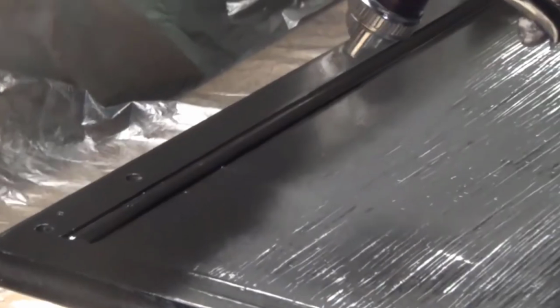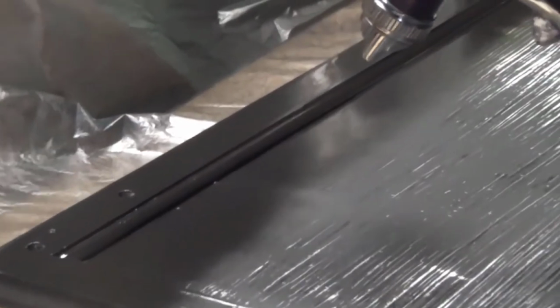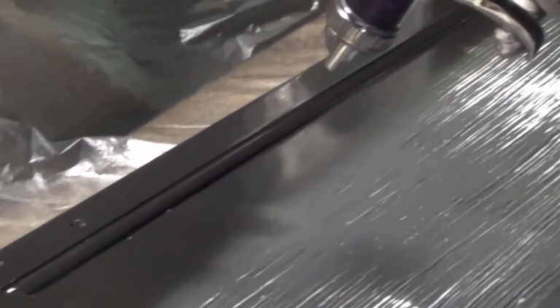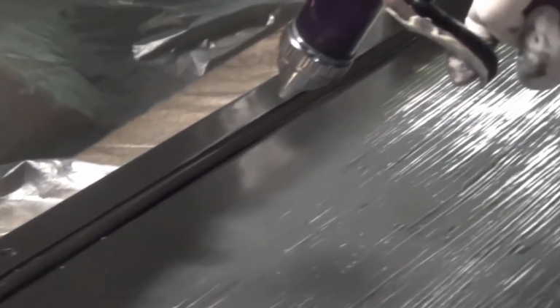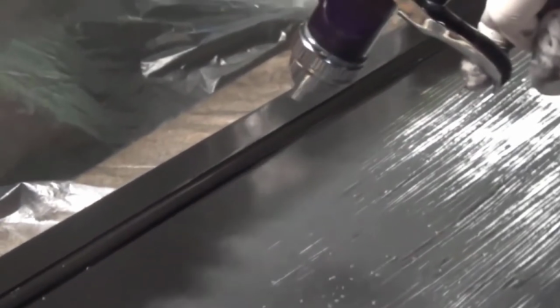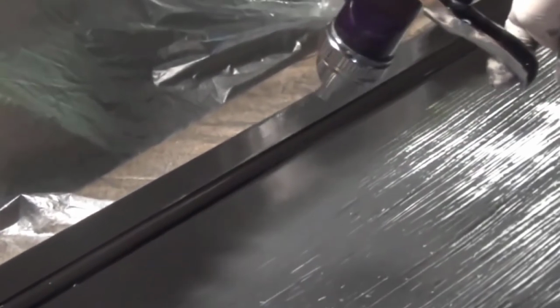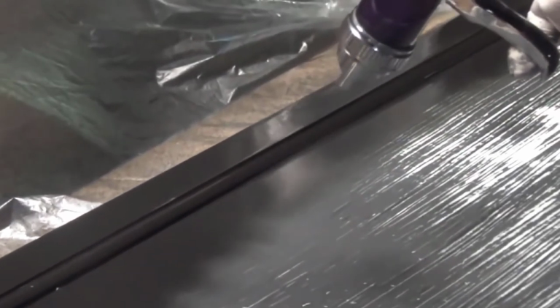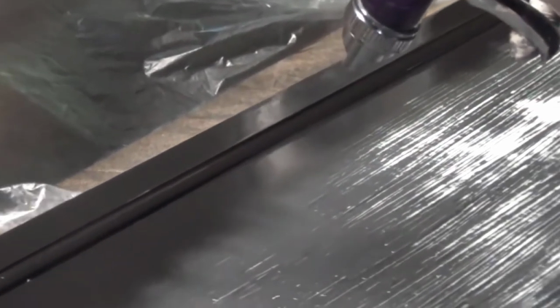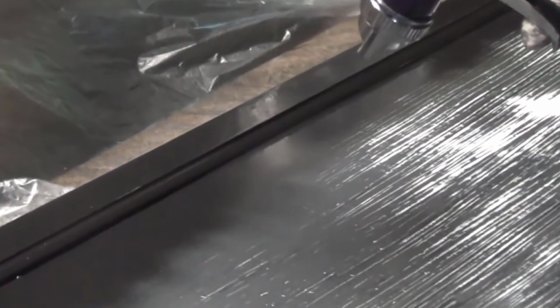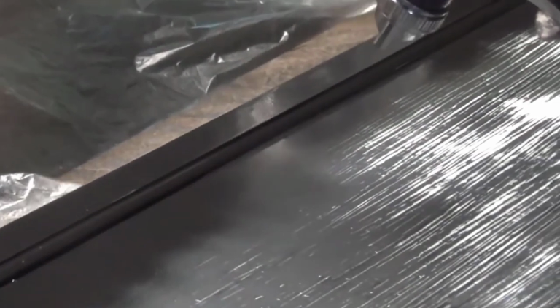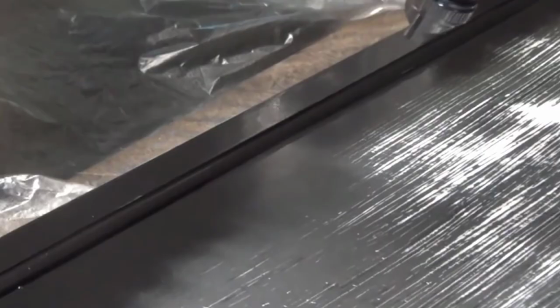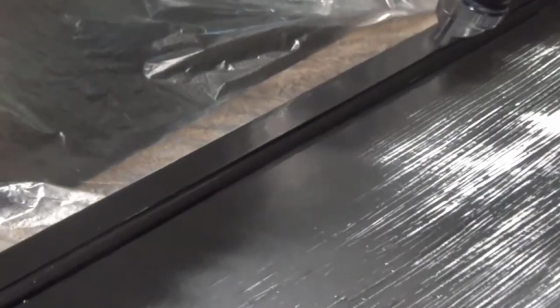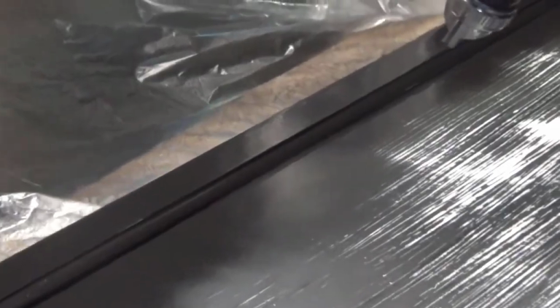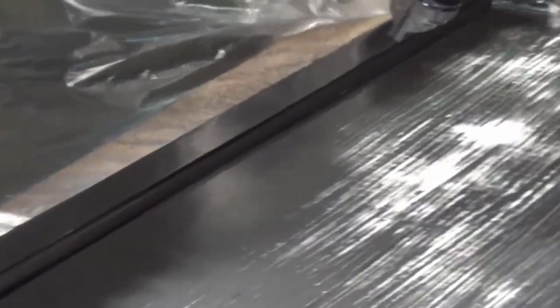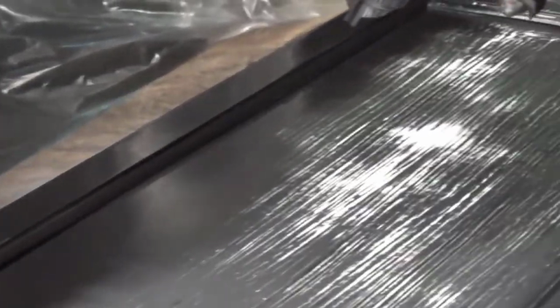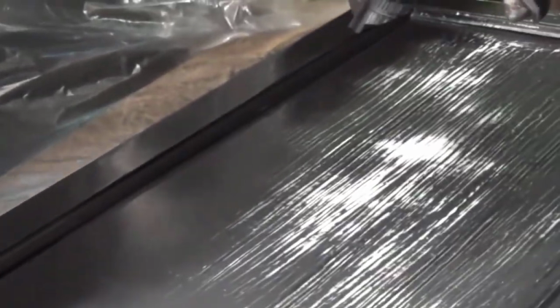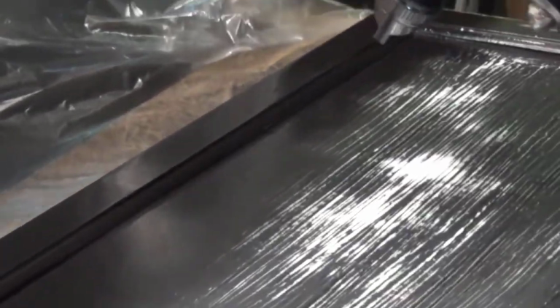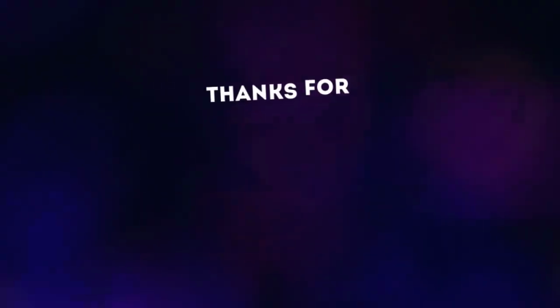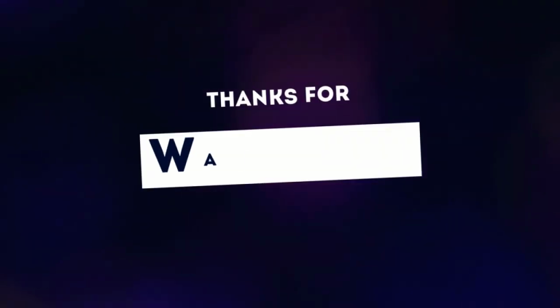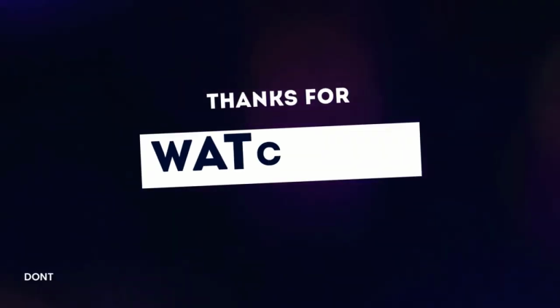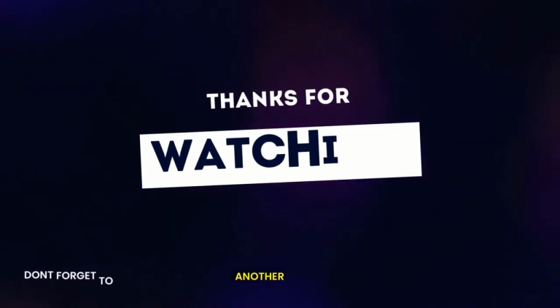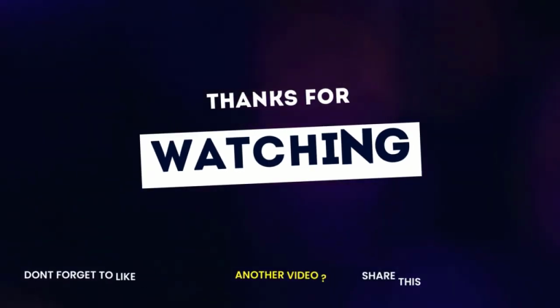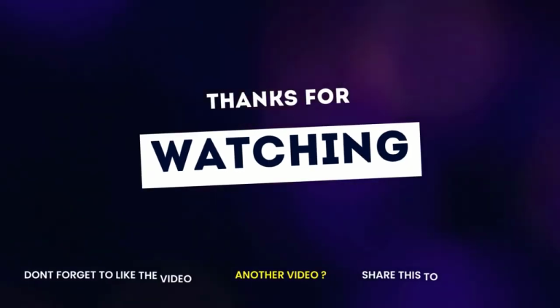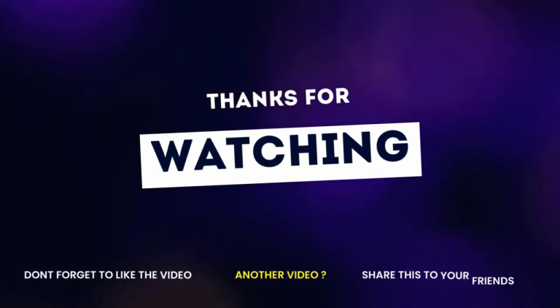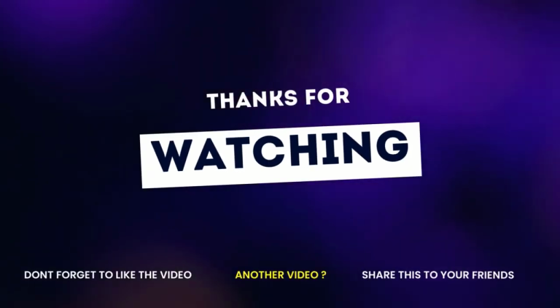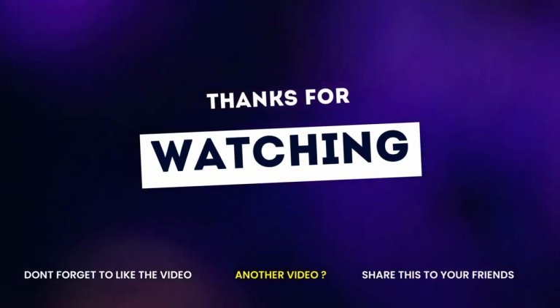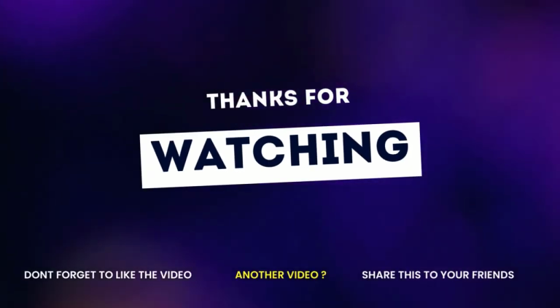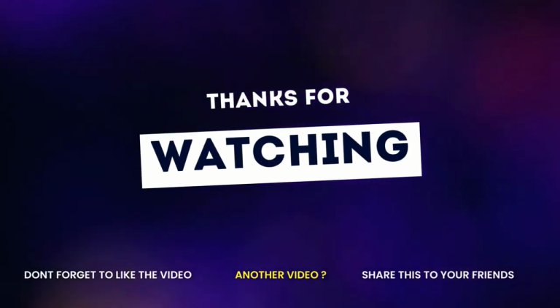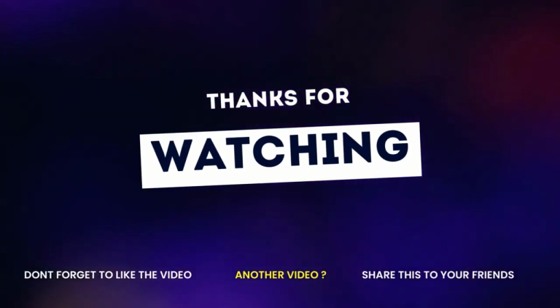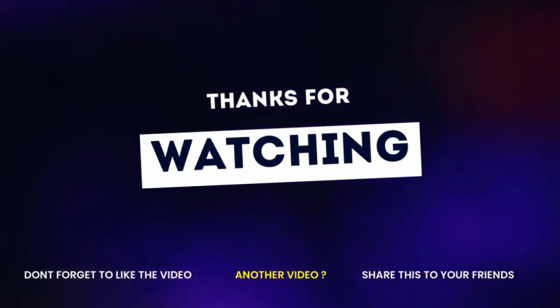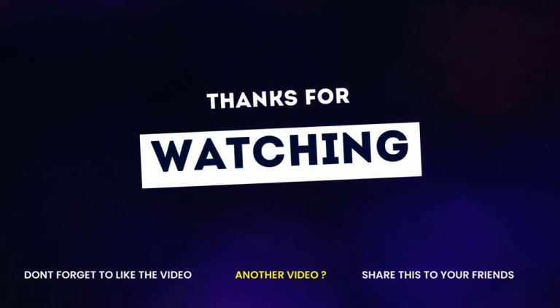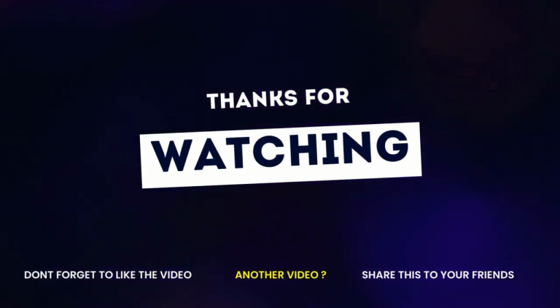If you enjoyed this video, then like, comment, and don't forget to subscribe to this channel. See you in the next video.